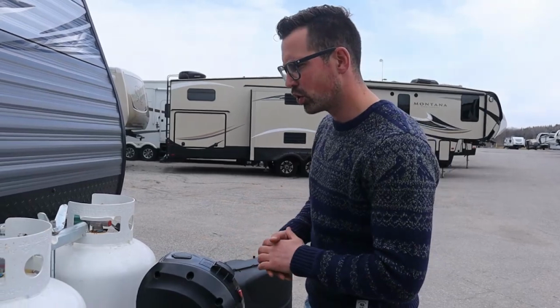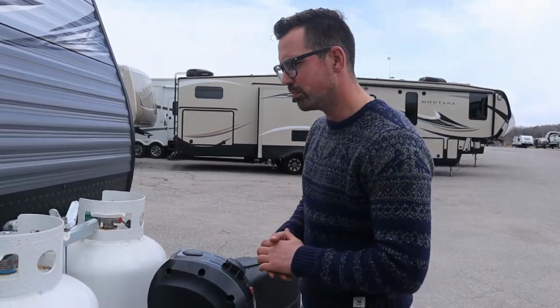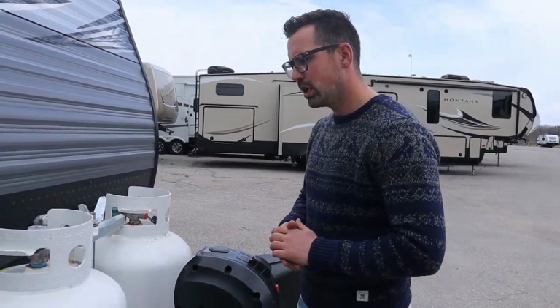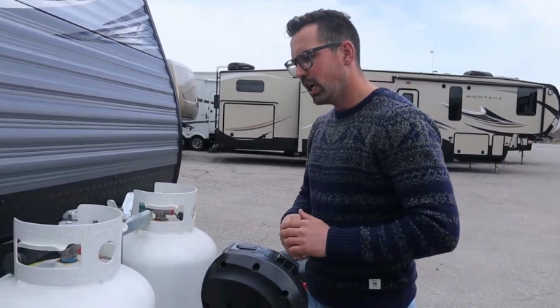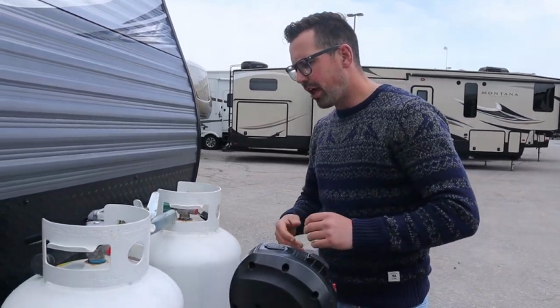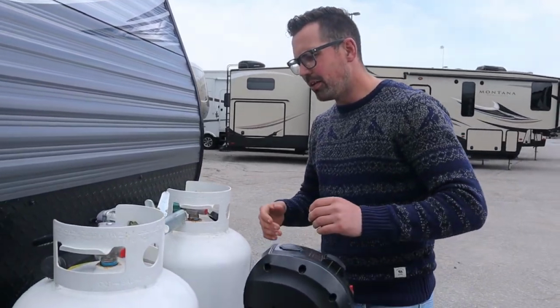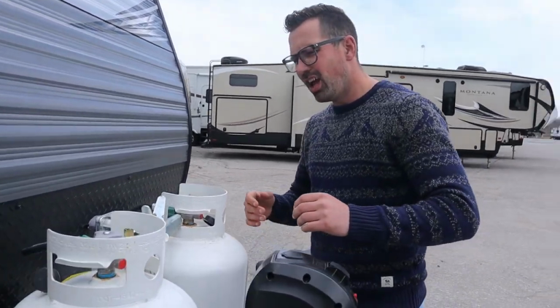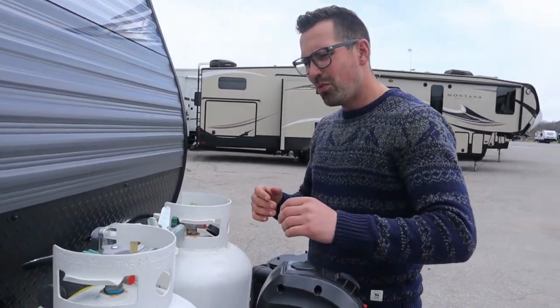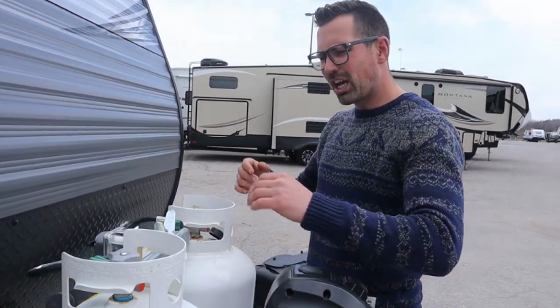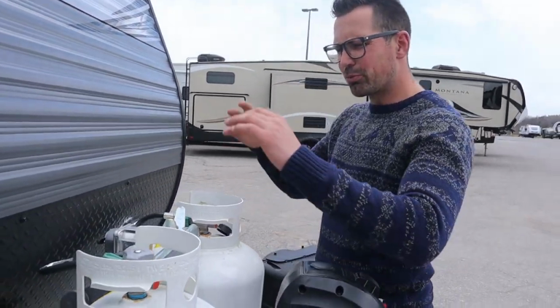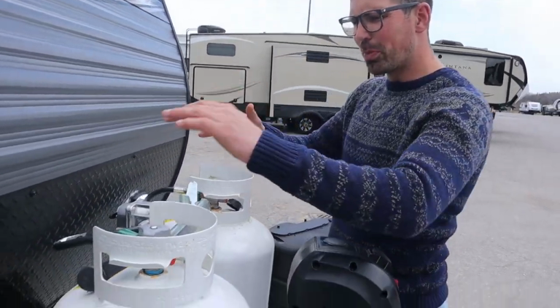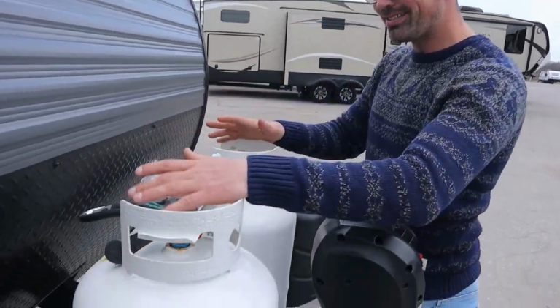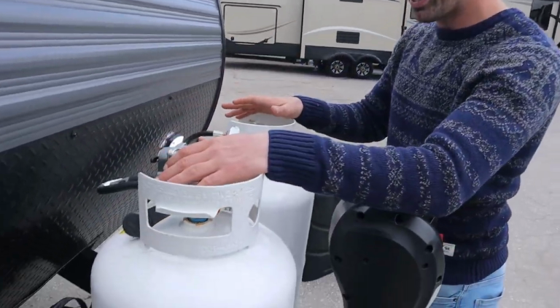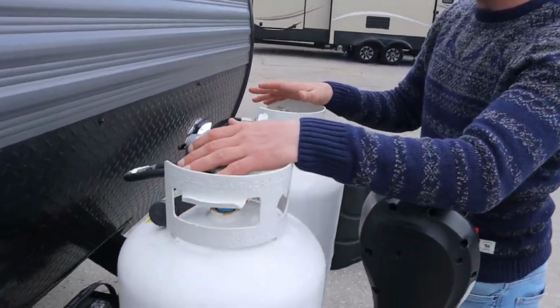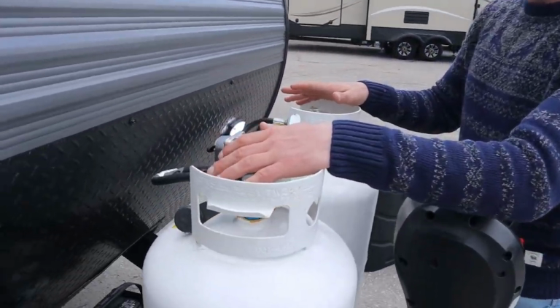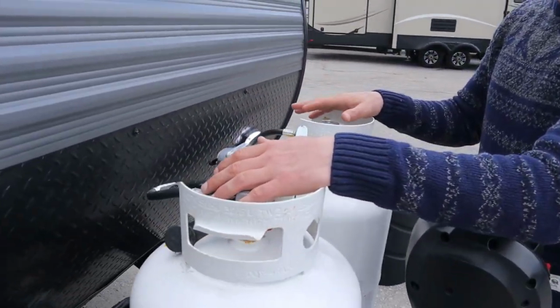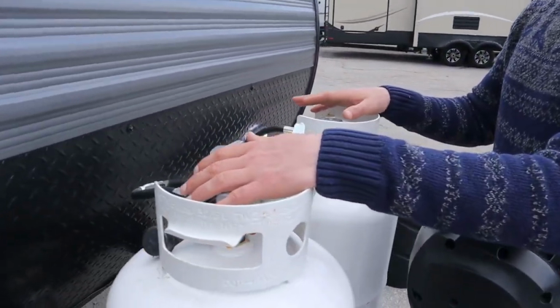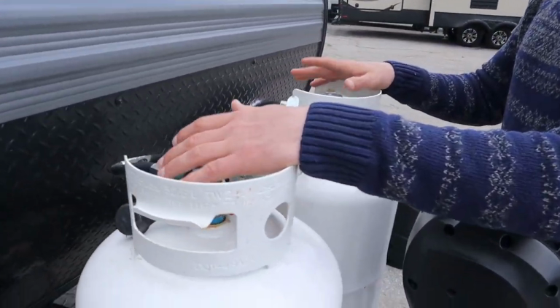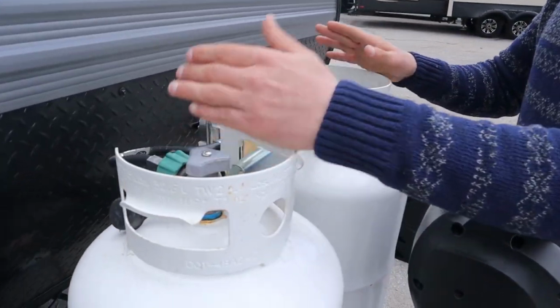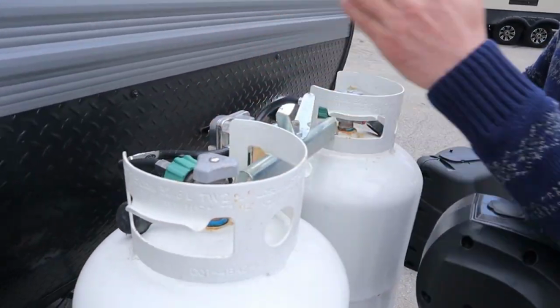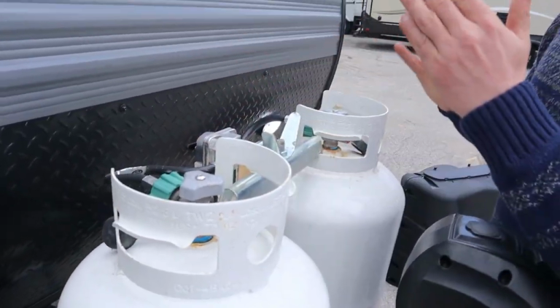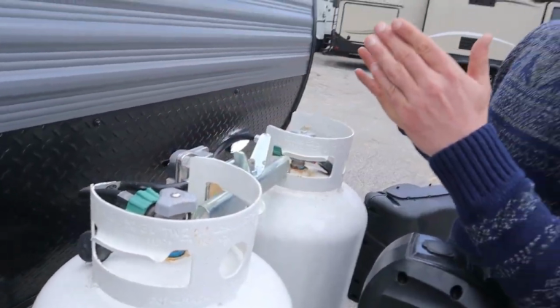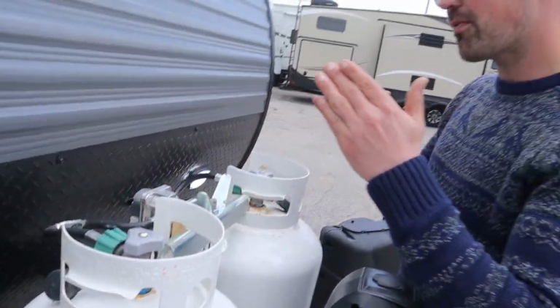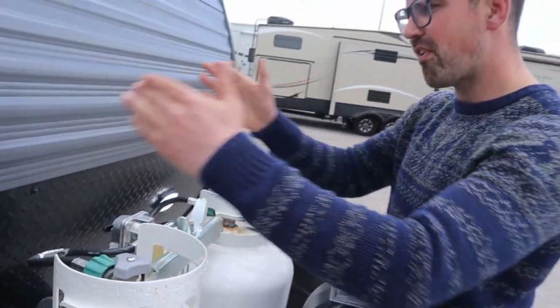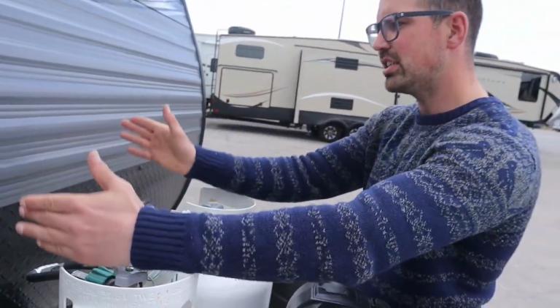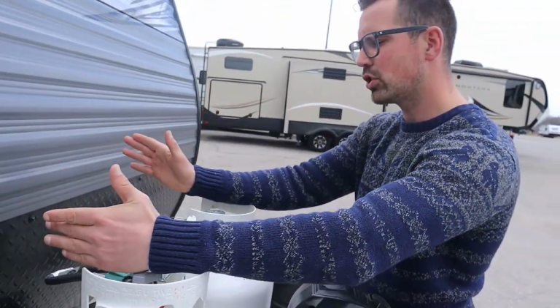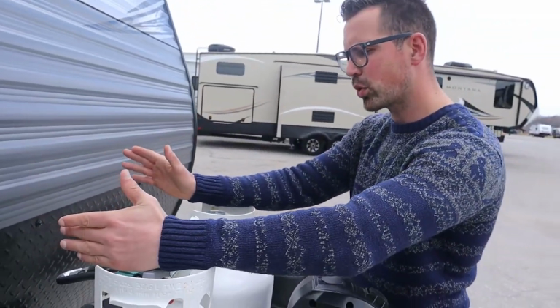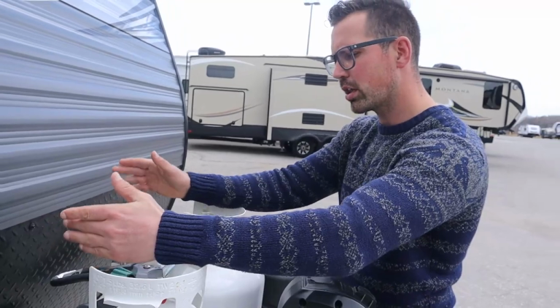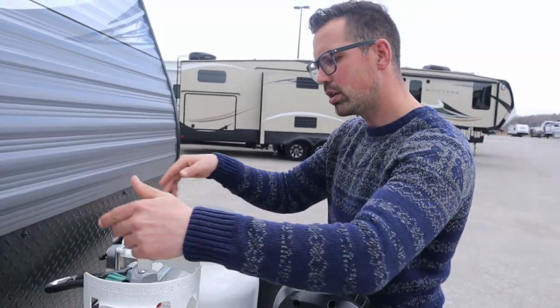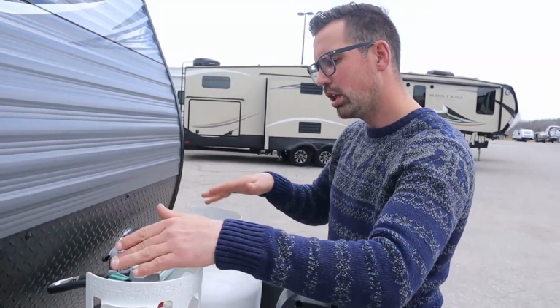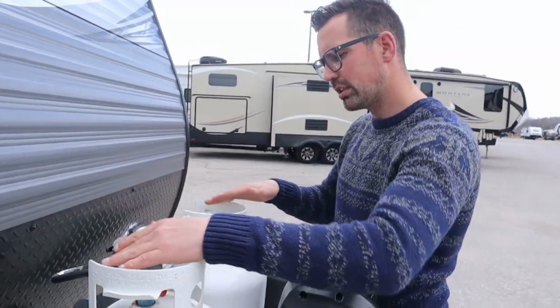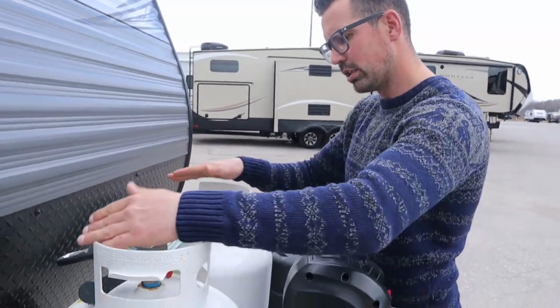You need a brake controller in your vehicle to operate the brakes using the seven-way connection into the back of the vehicle. So that's four things: the lights, chains, breakaway cable, and the pin — to make yourself legal and safe on the road.